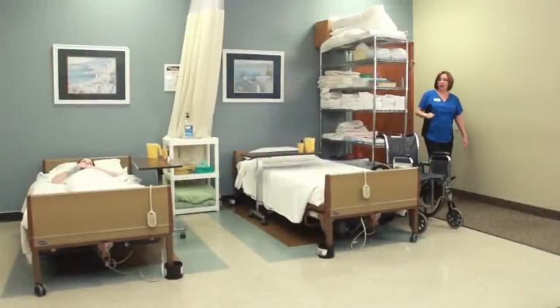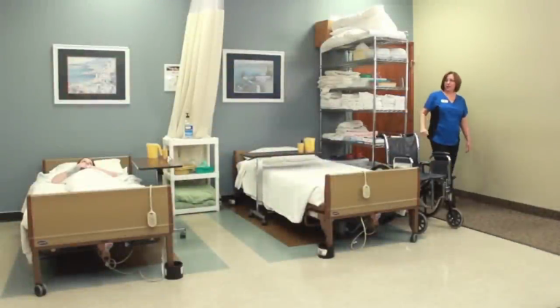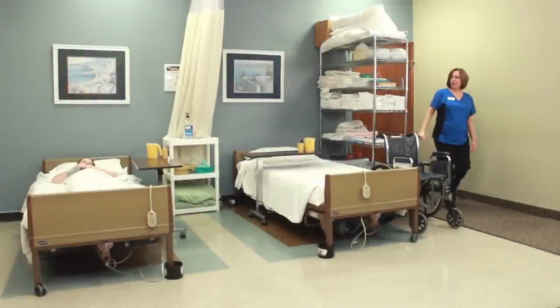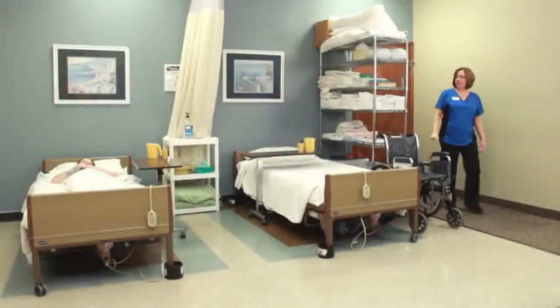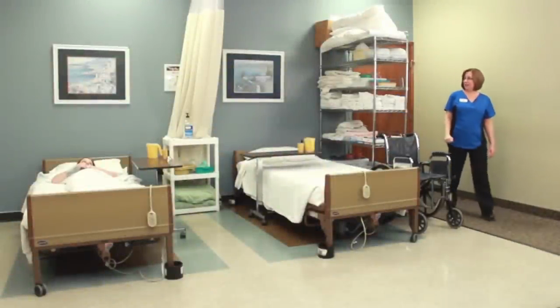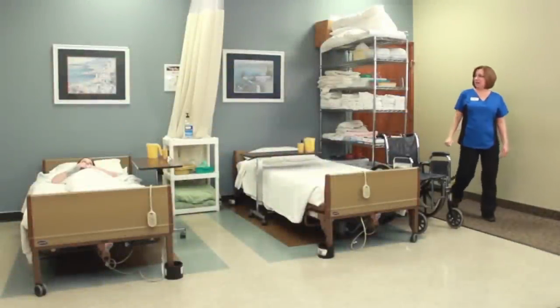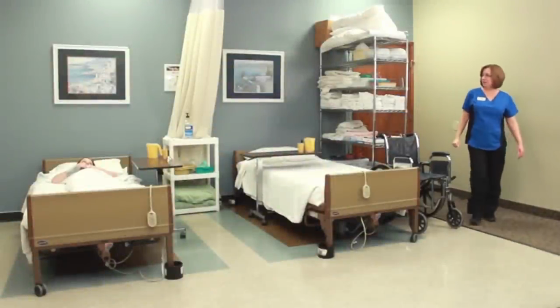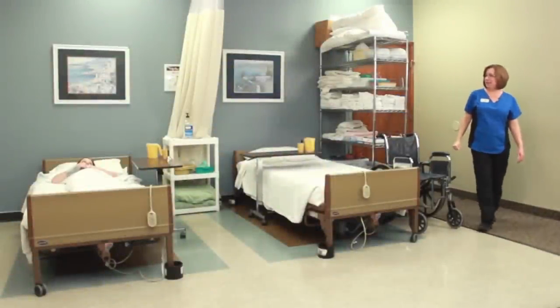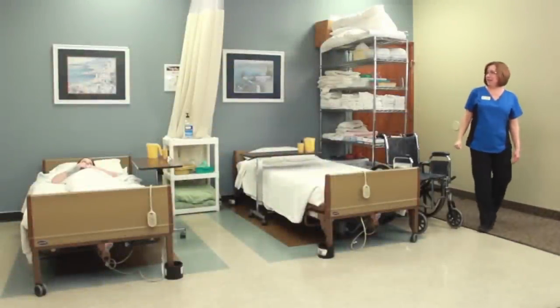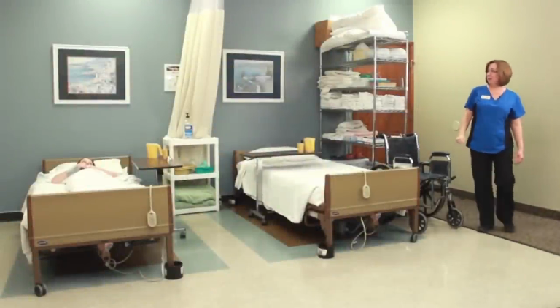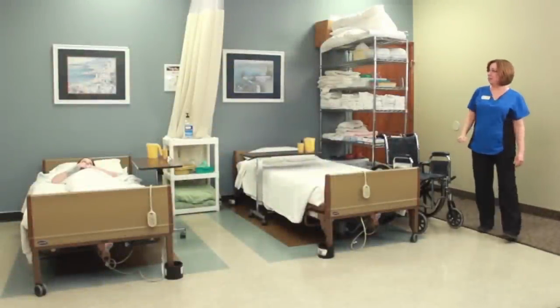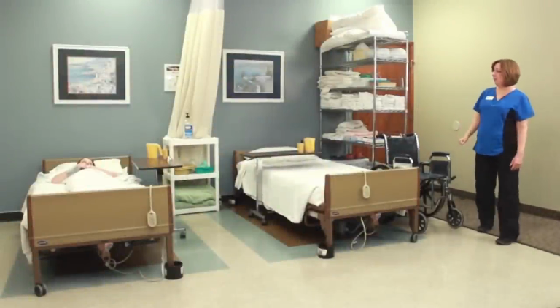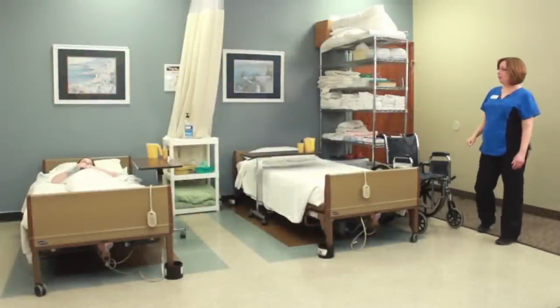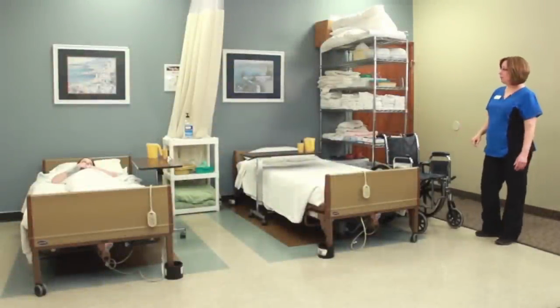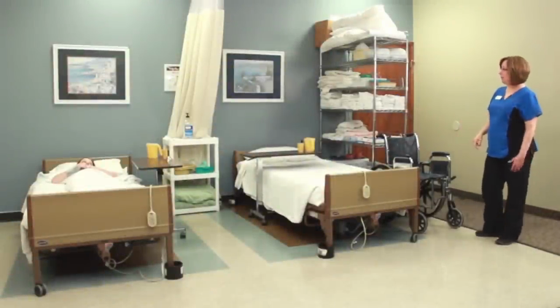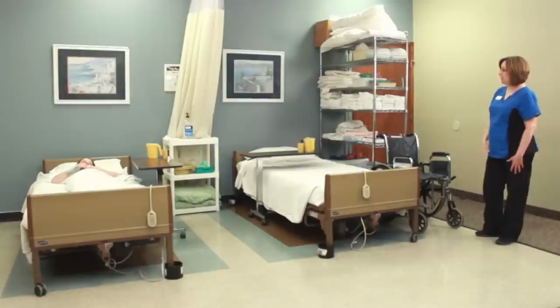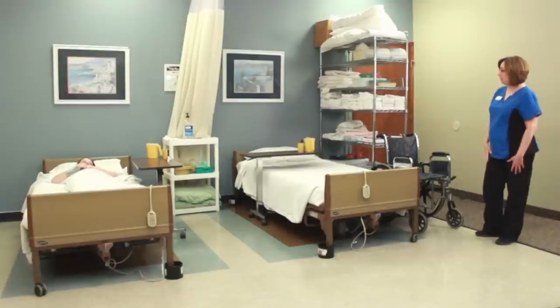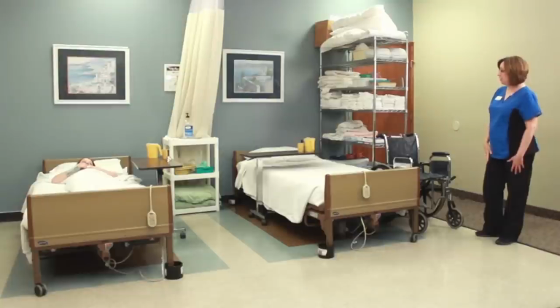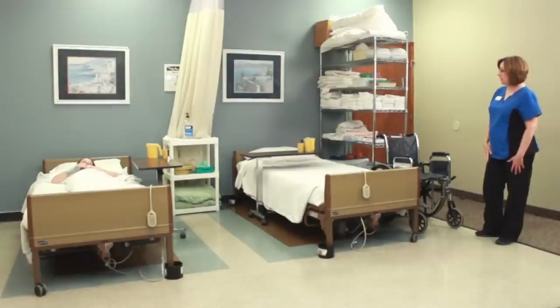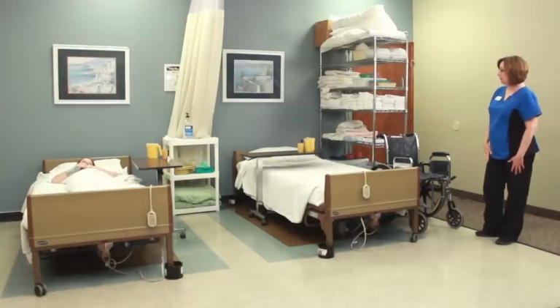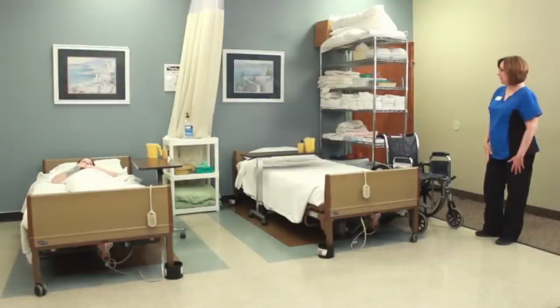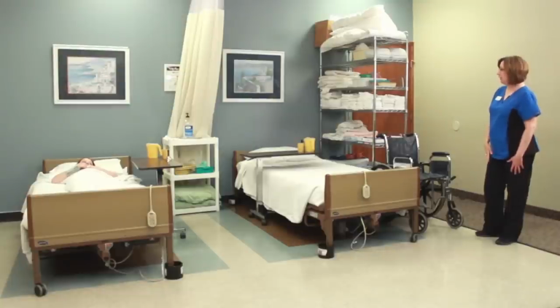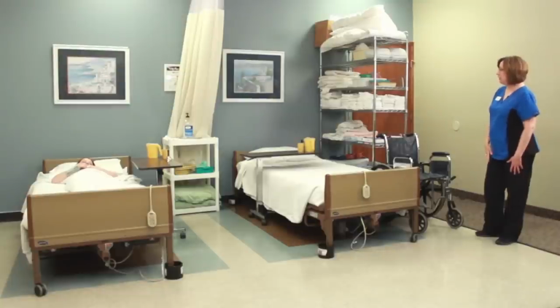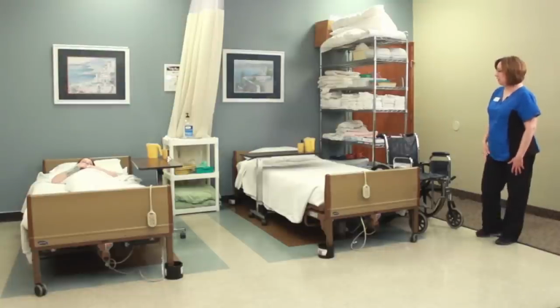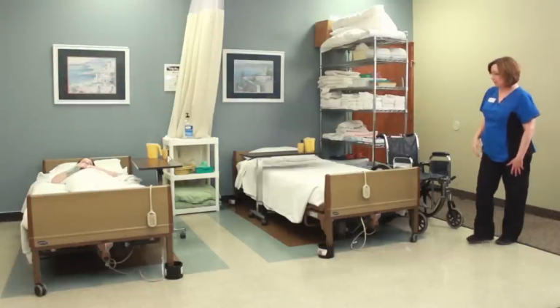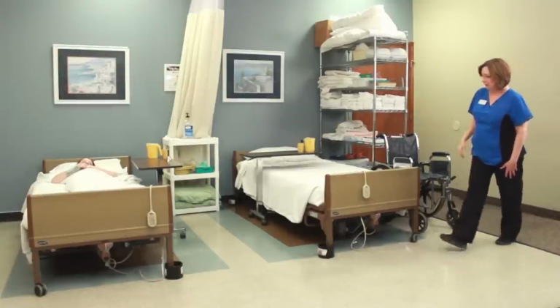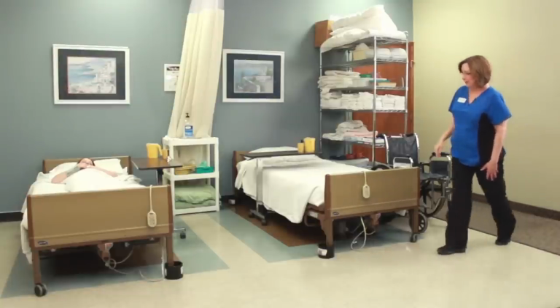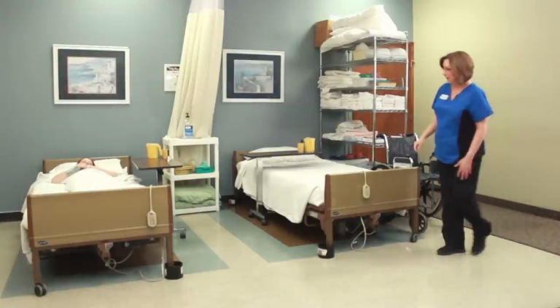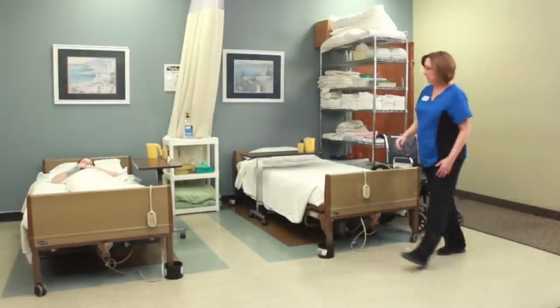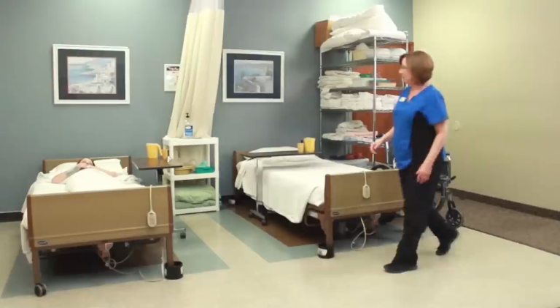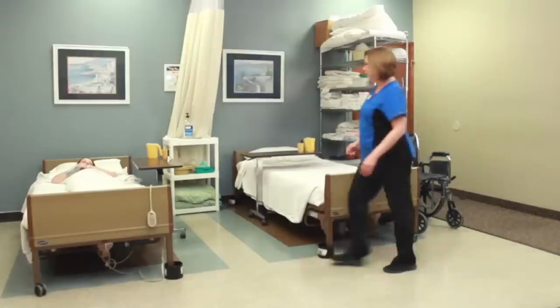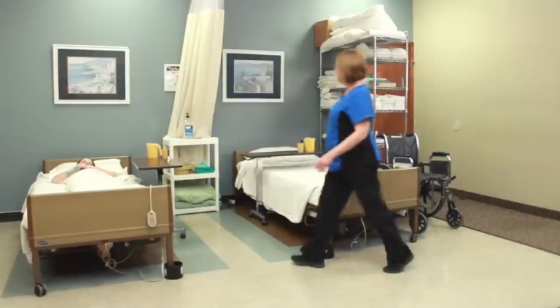Hi Olivia, it's LeAnne, your CNA. I'm here to get you from your bed to your wheelchair. I'm going to go ahead and sanitize my hands.